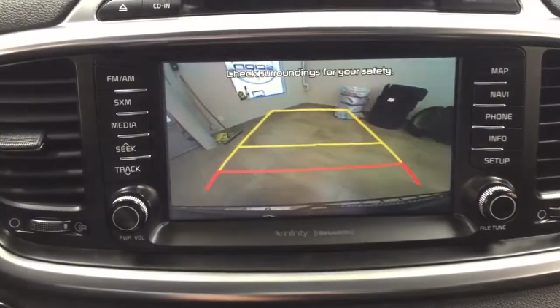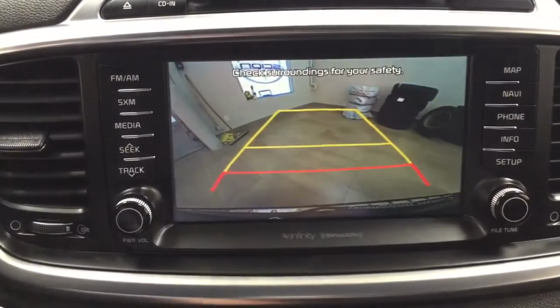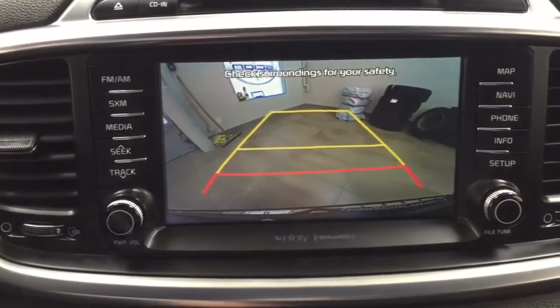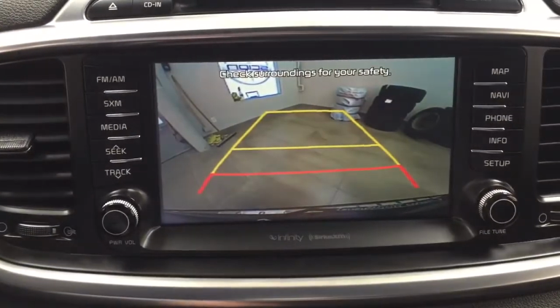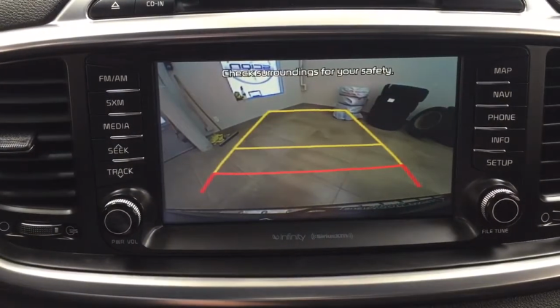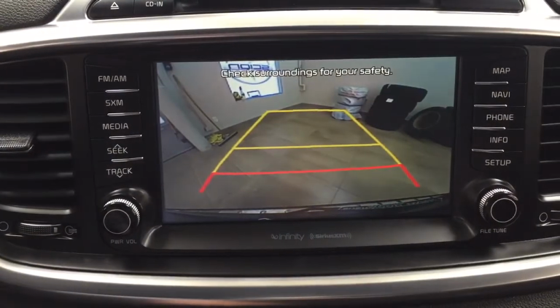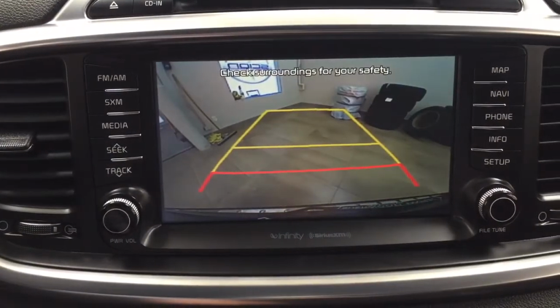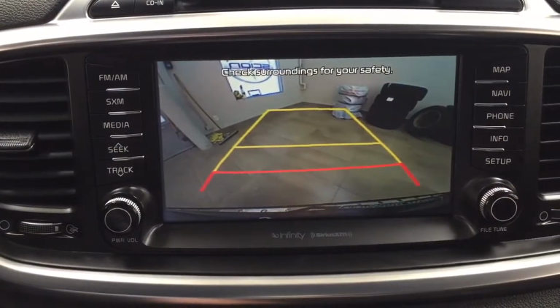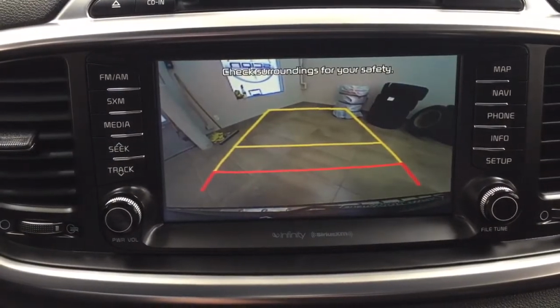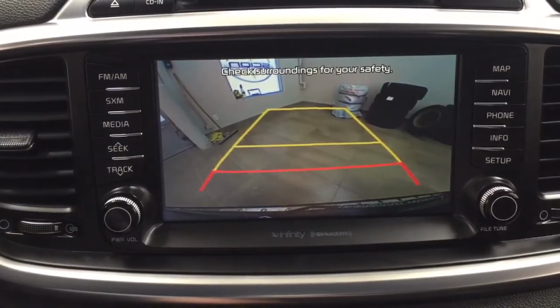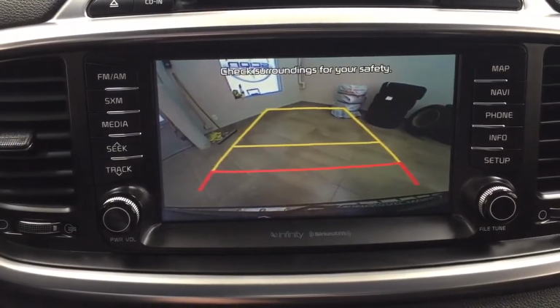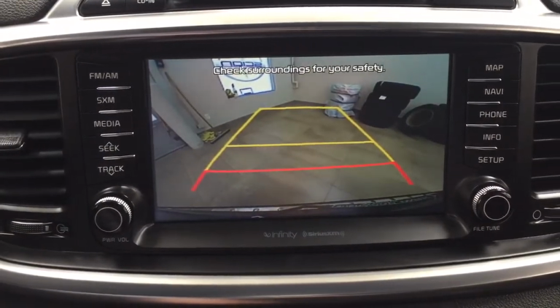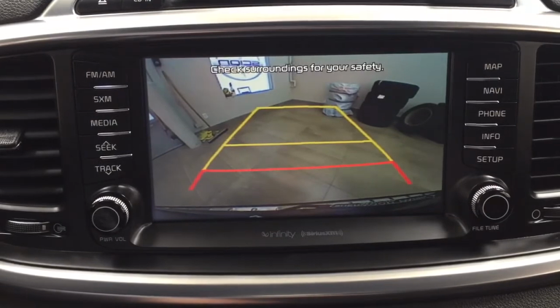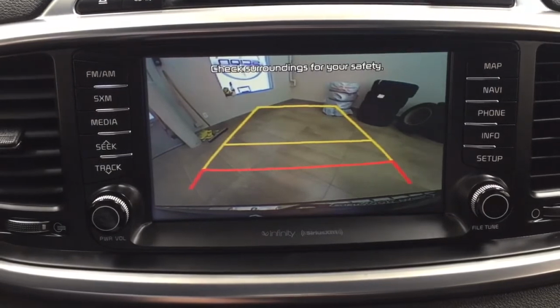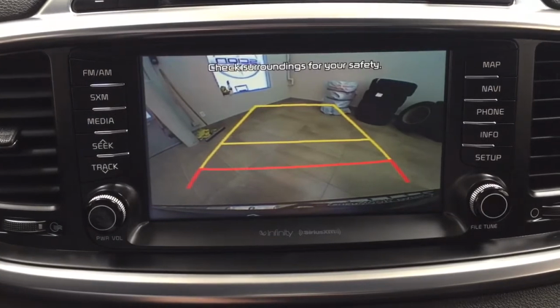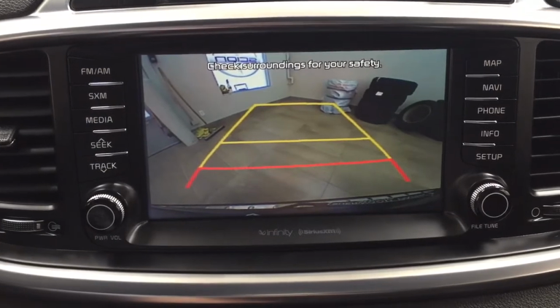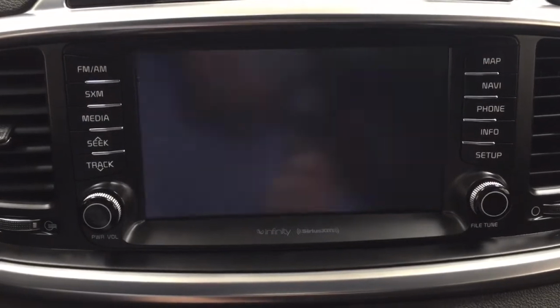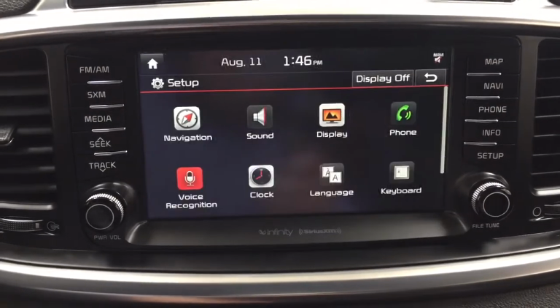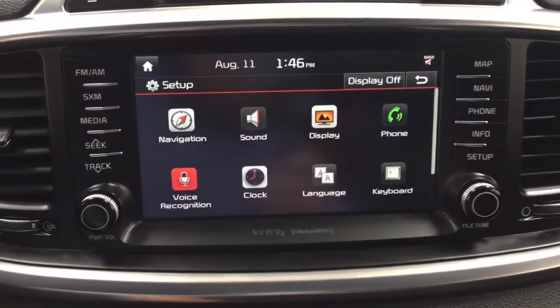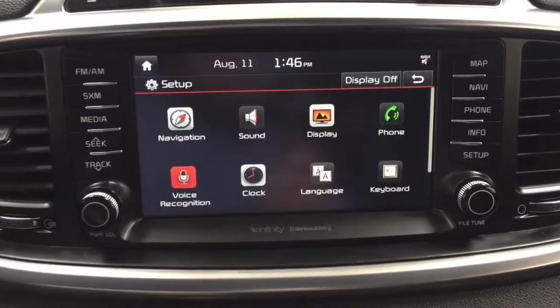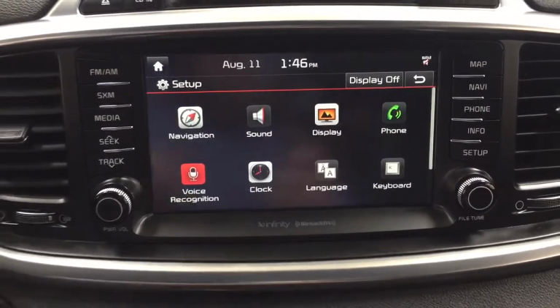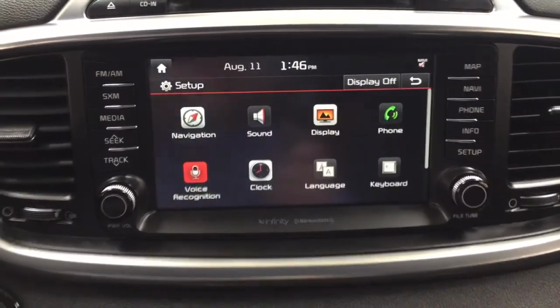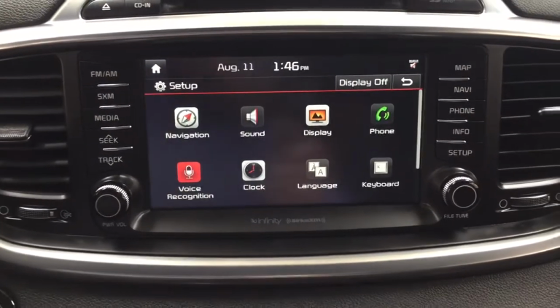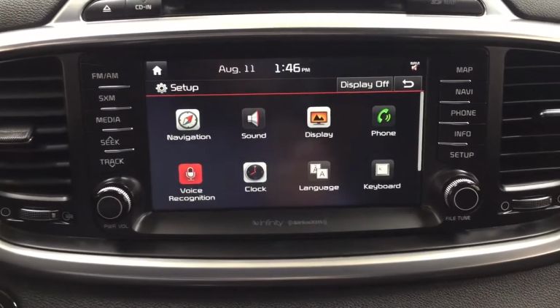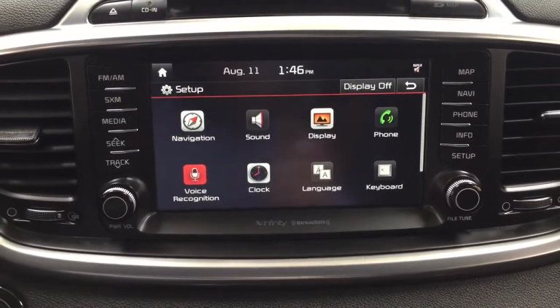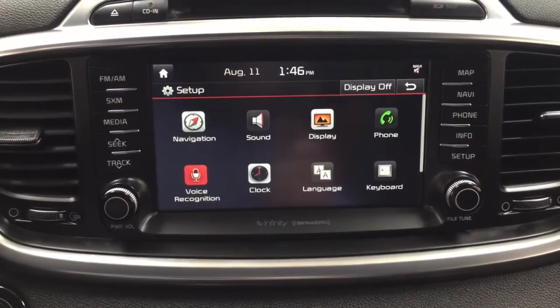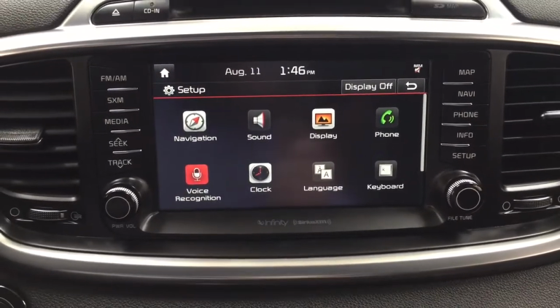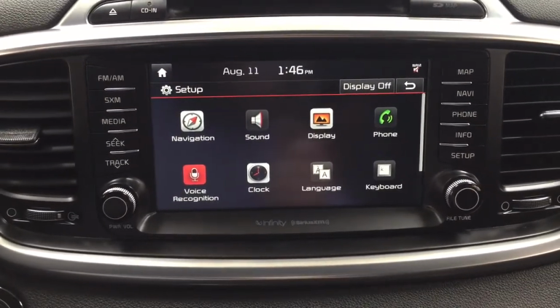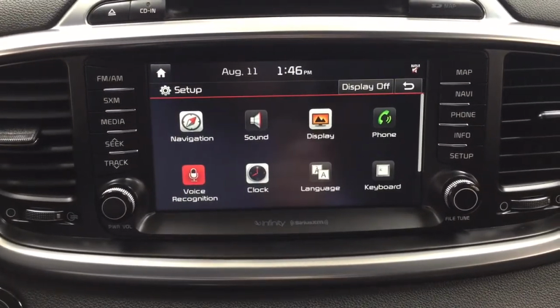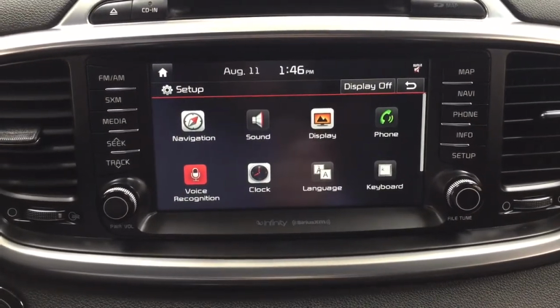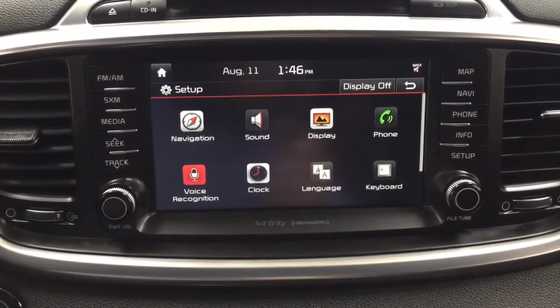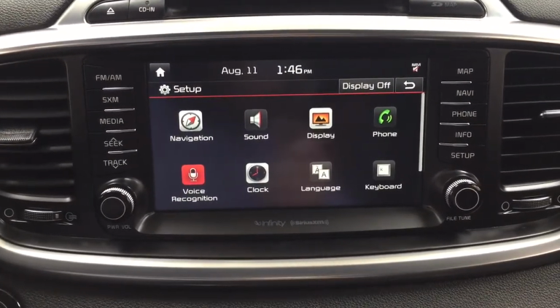Taking a look at the backup camera, you can see those nice guiding lines that make things much easier when you're backing into a stall.